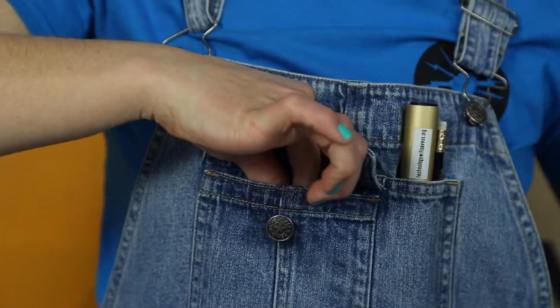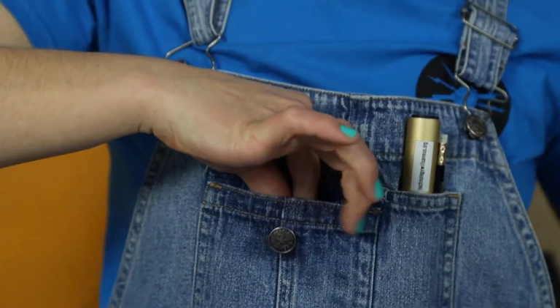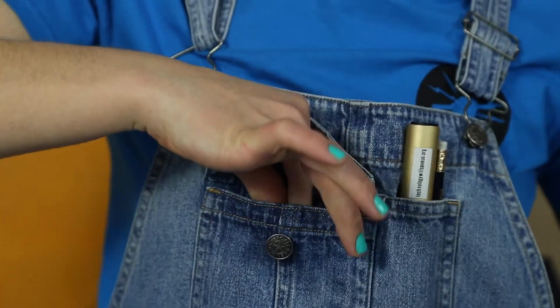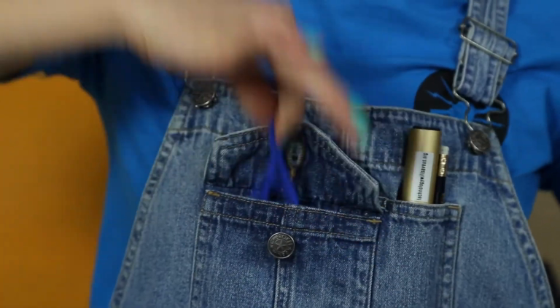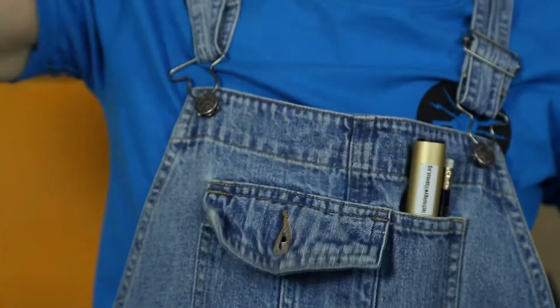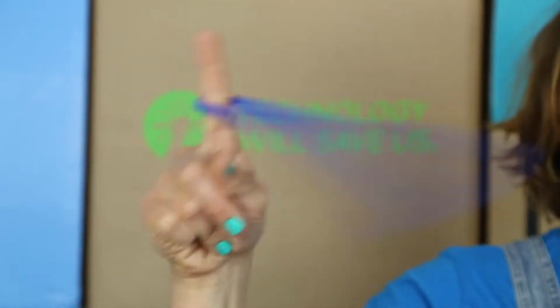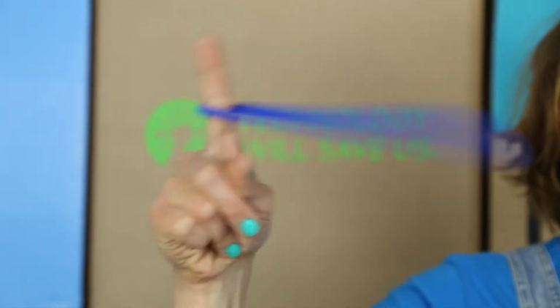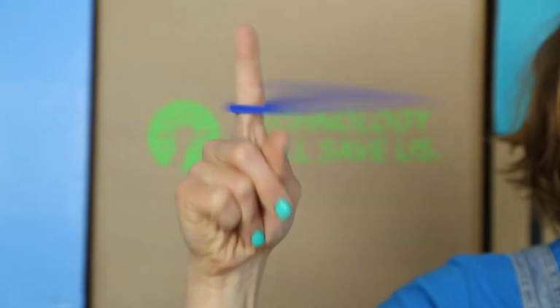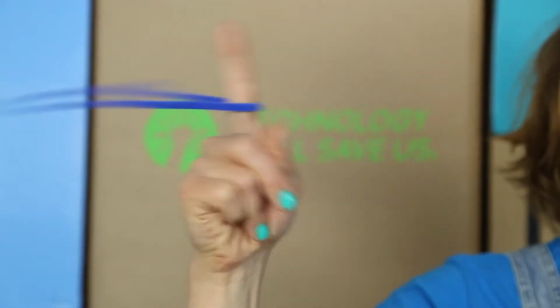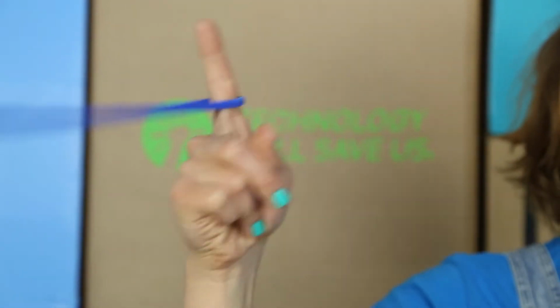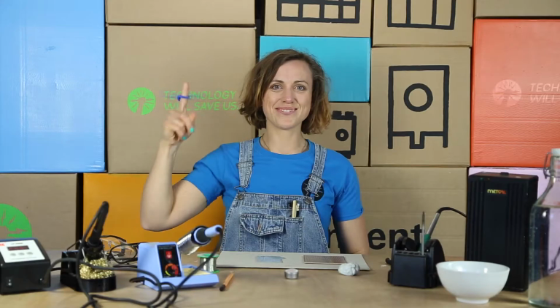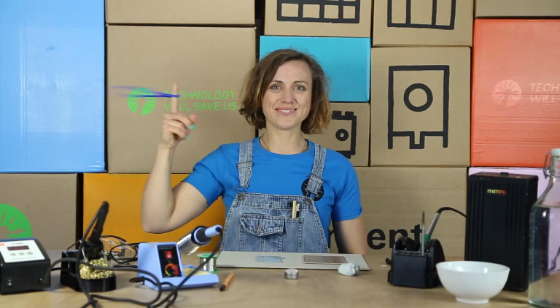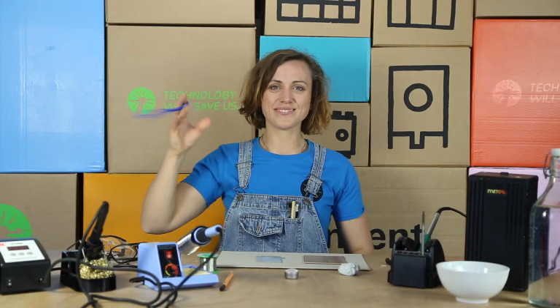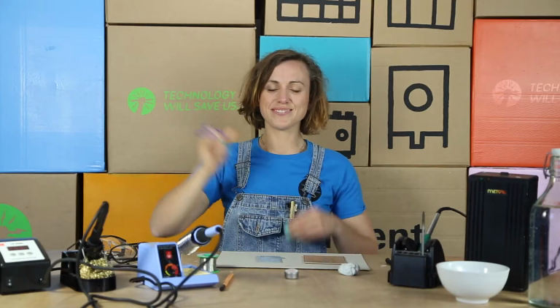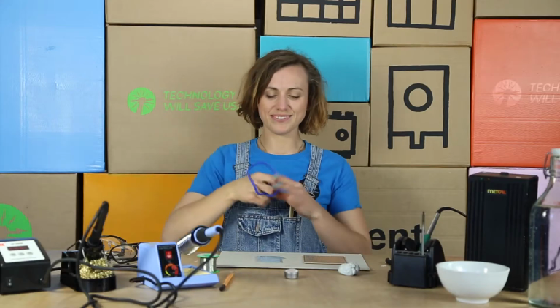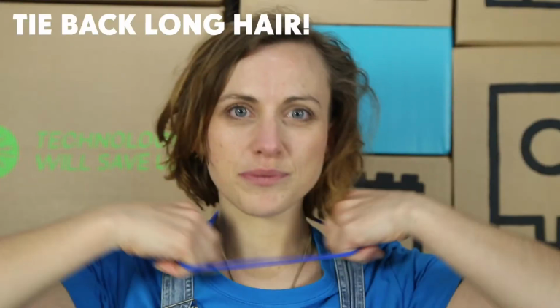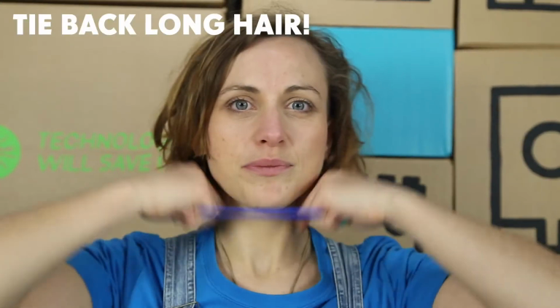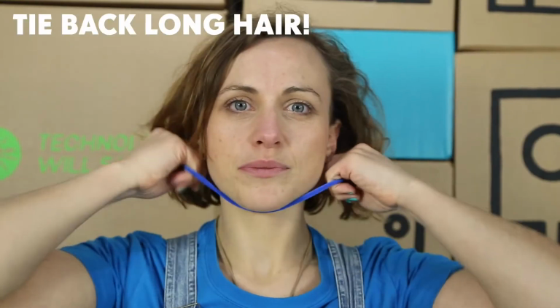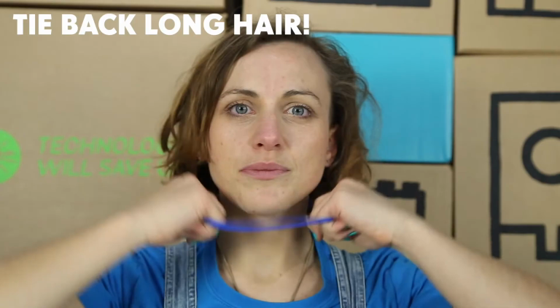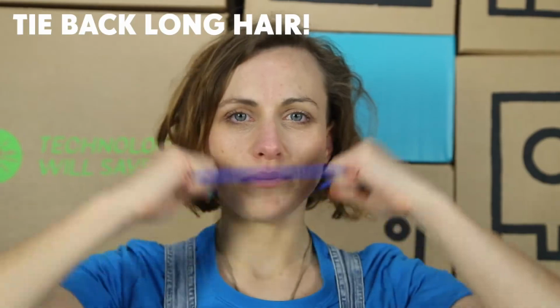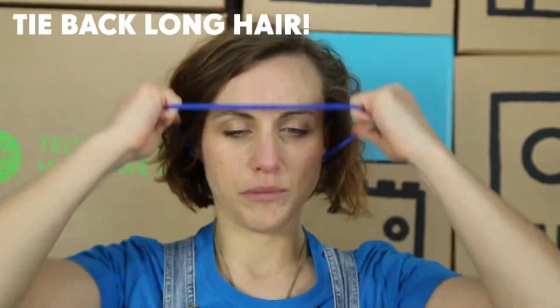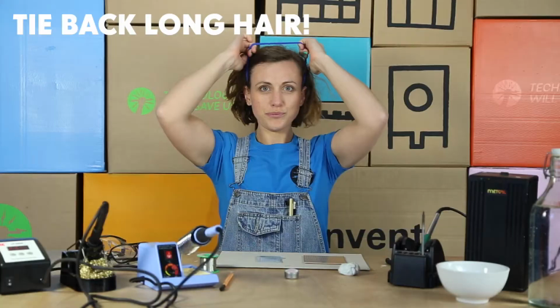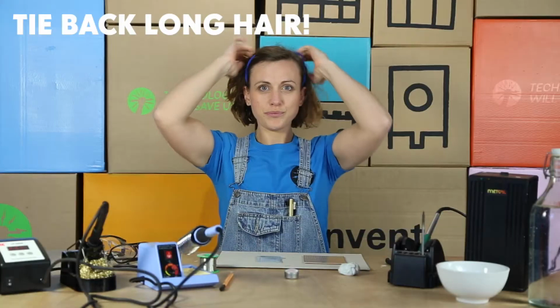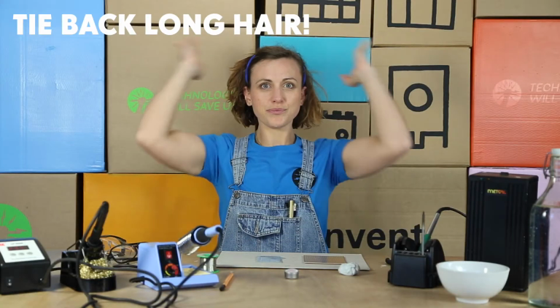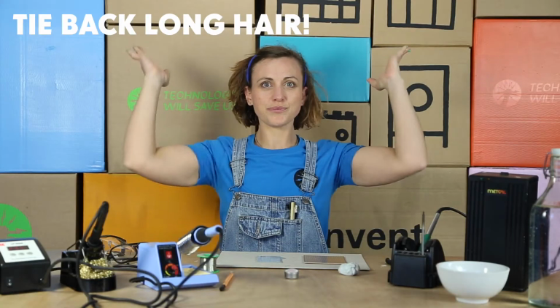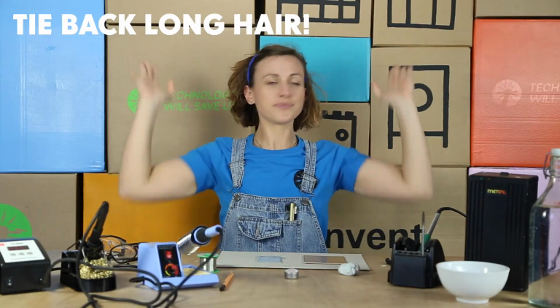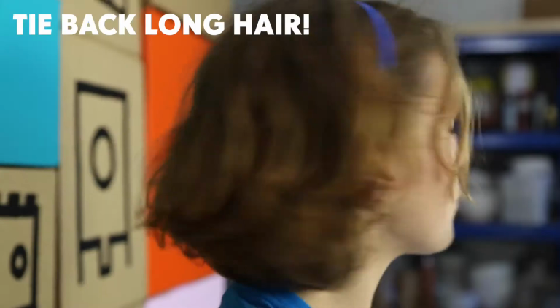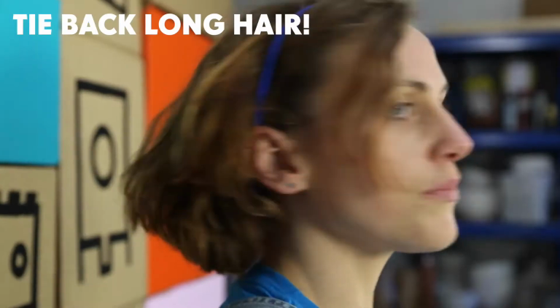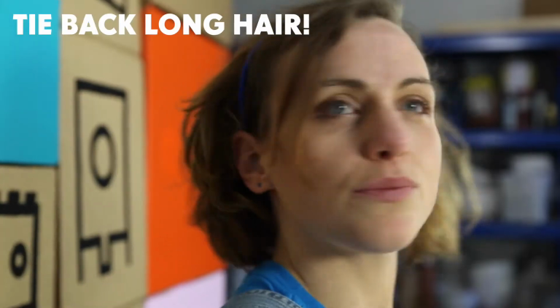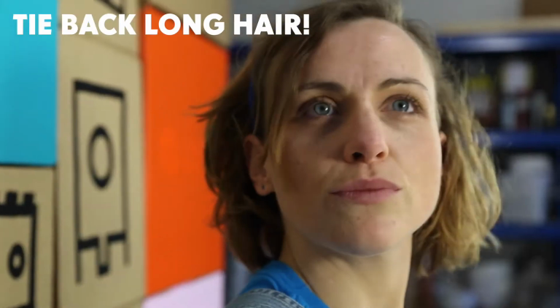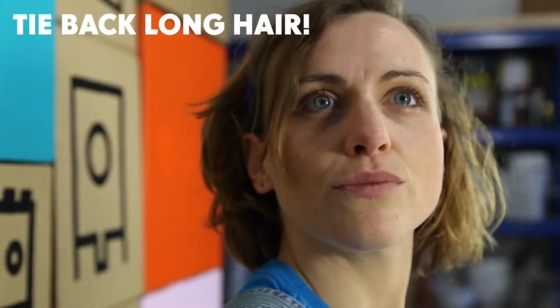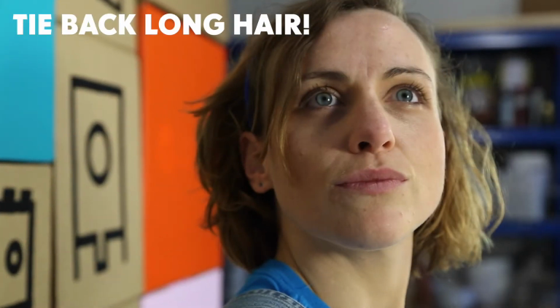First, we're going to tie back any long hair. Beautiful.